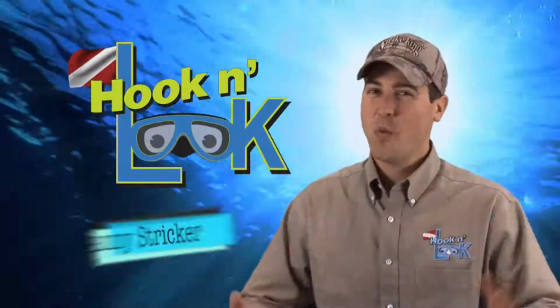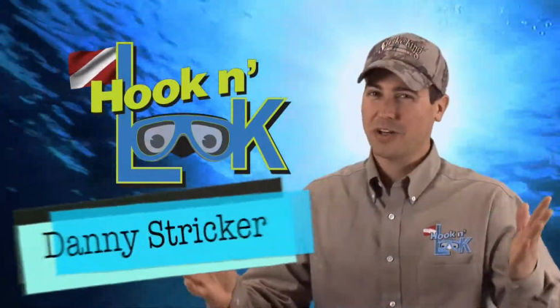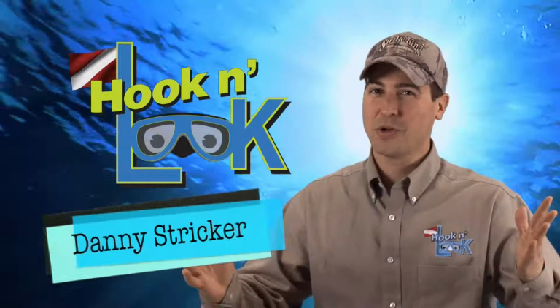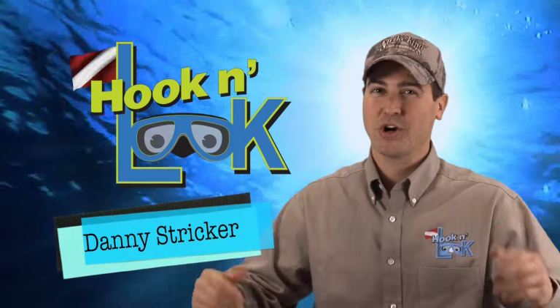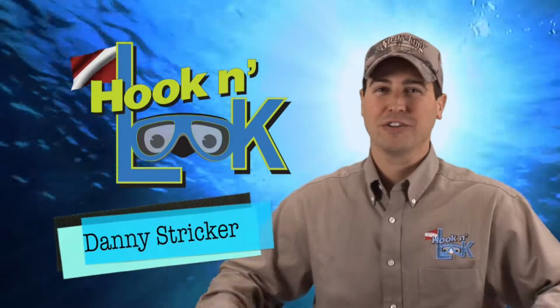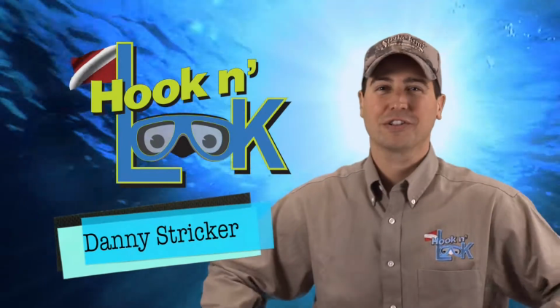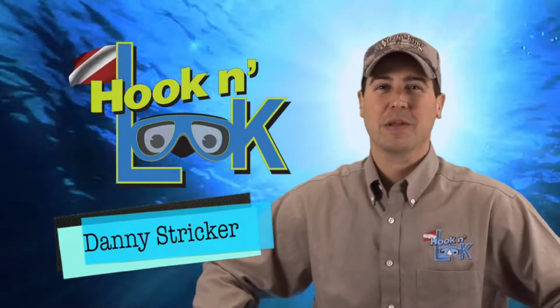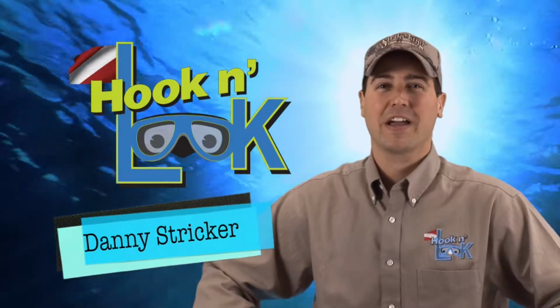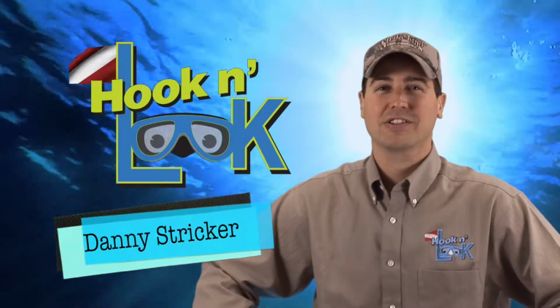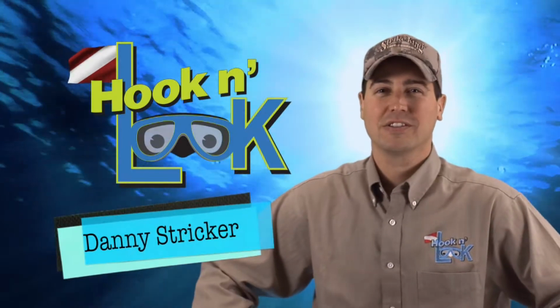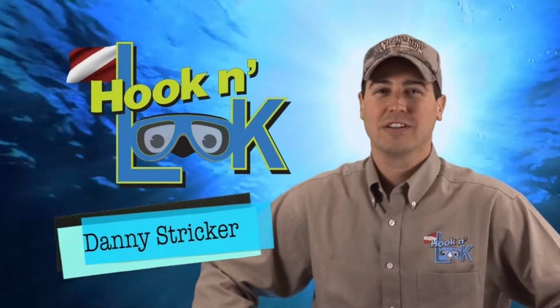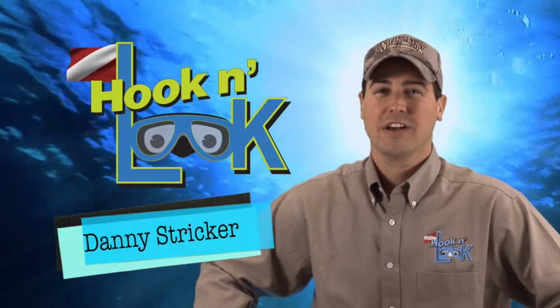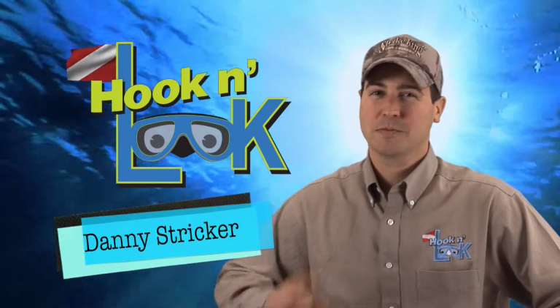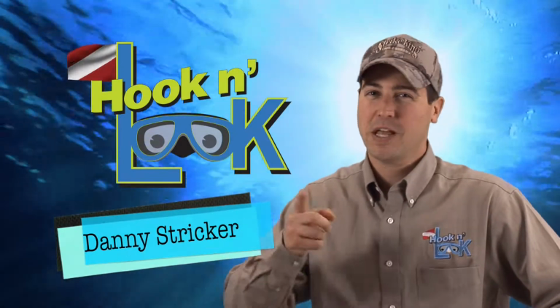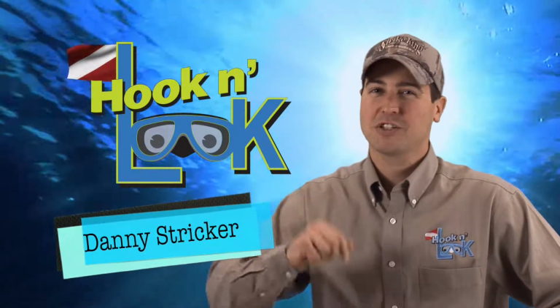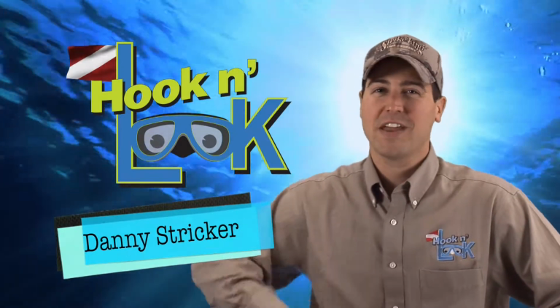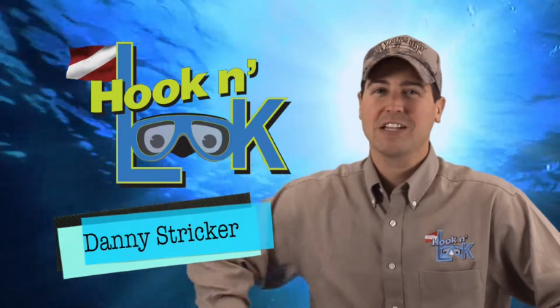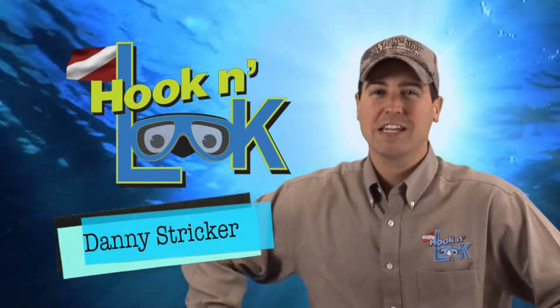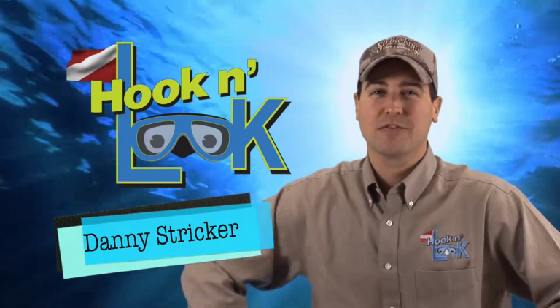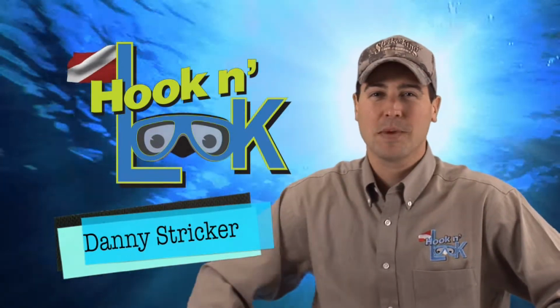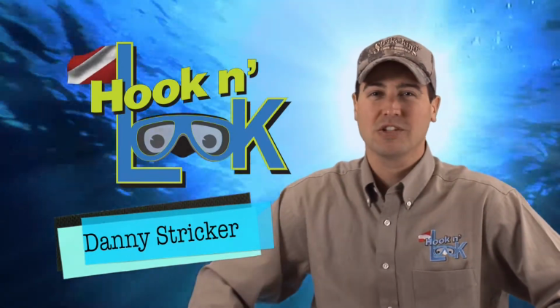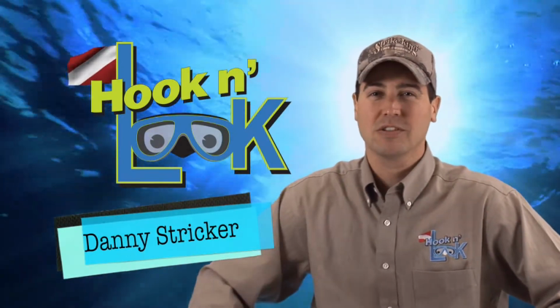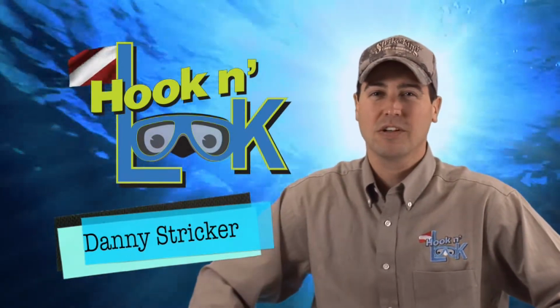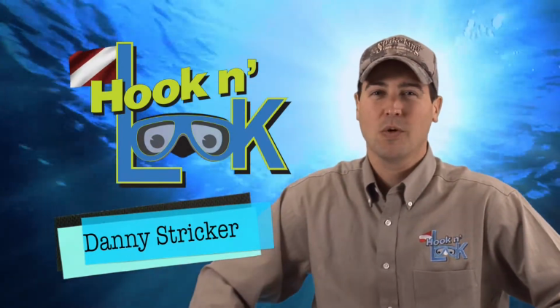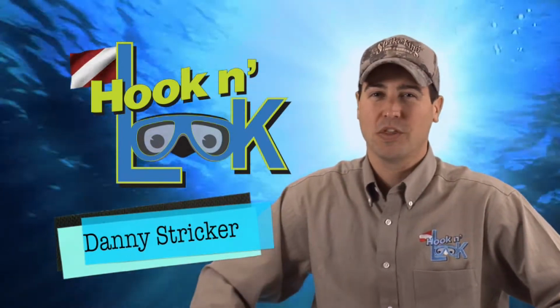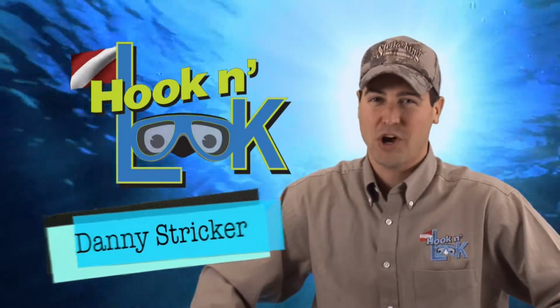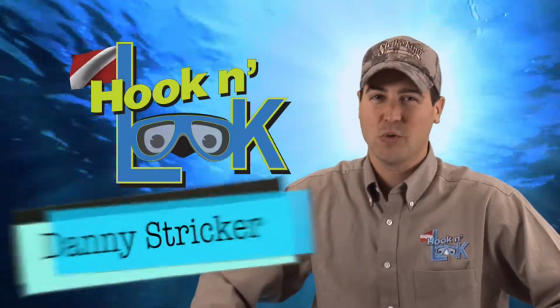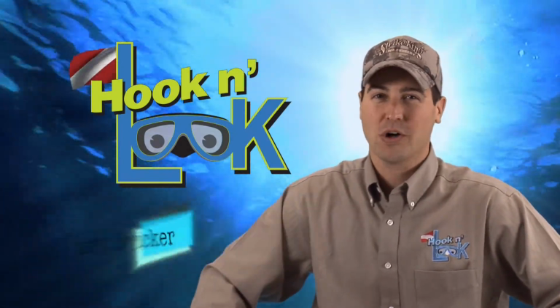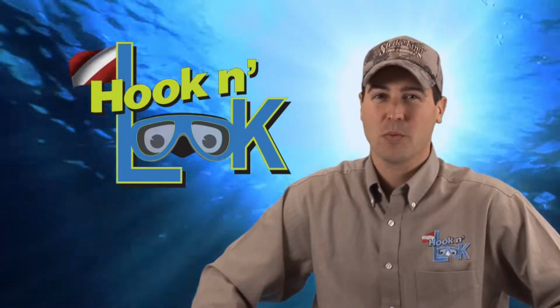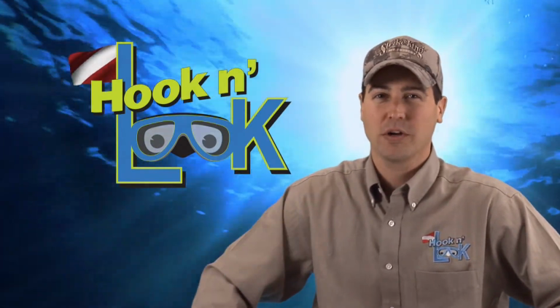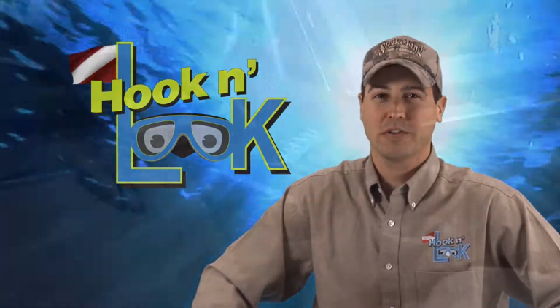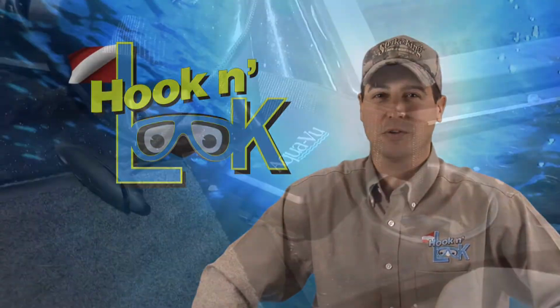Welcome to Hook and Look Splash, a splash of angling information with an underwater point of view.